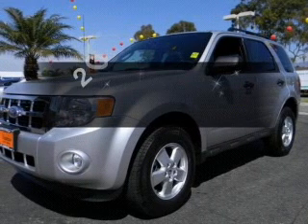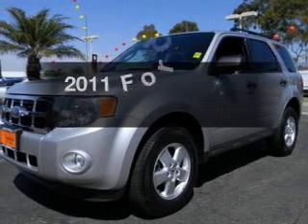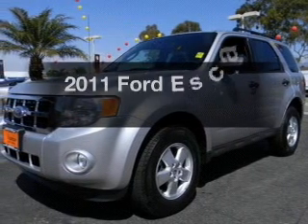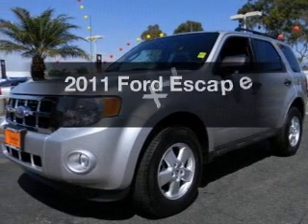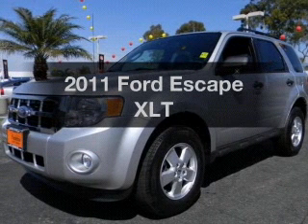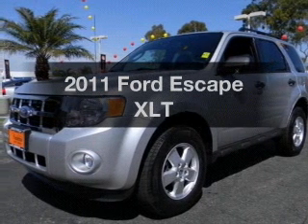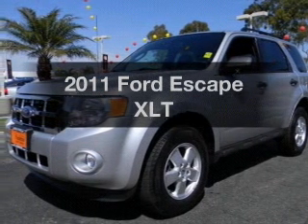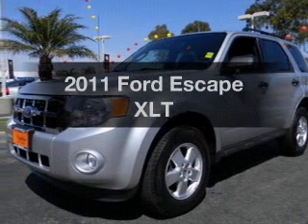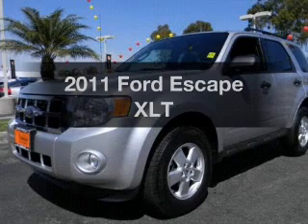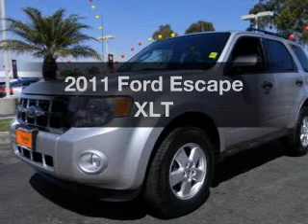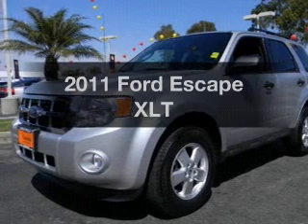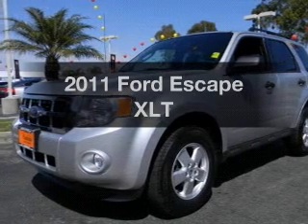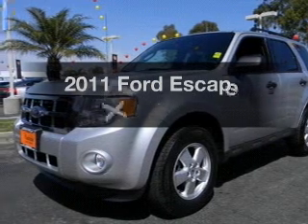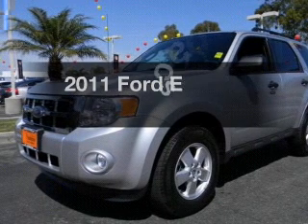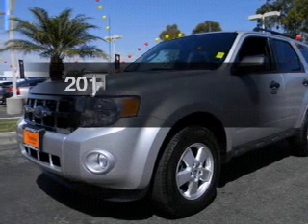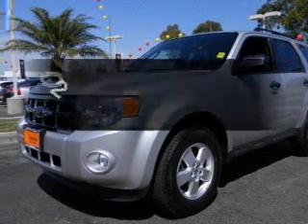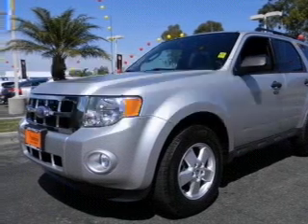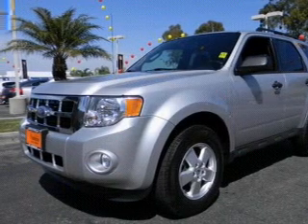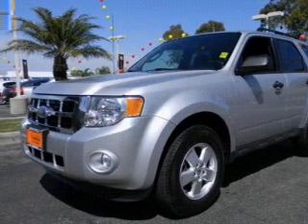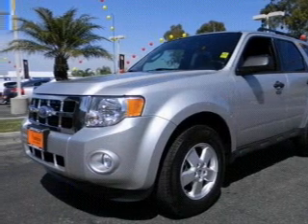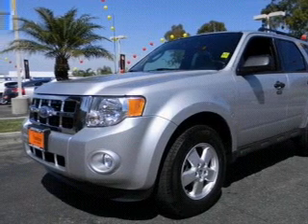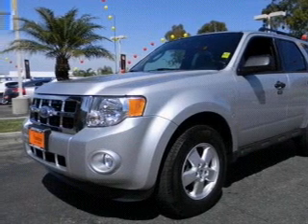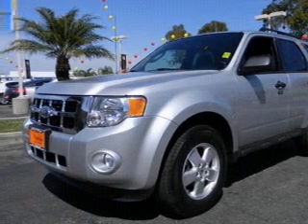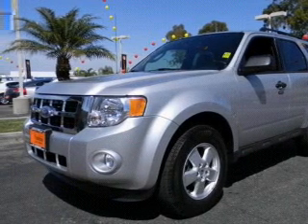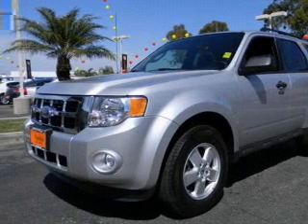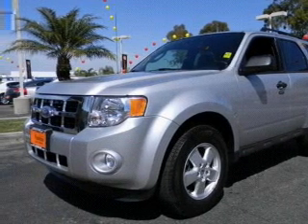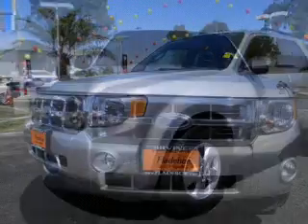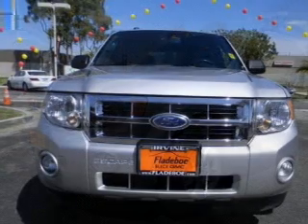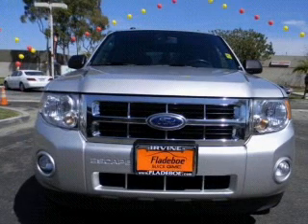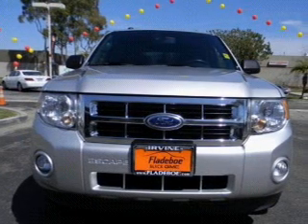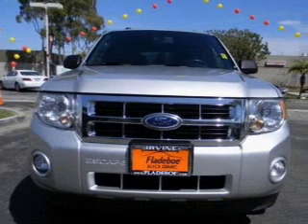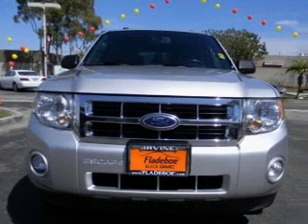Introducing the 2011 Ford Escape. If you're looking for a first-rate auto, this one could be yours today.